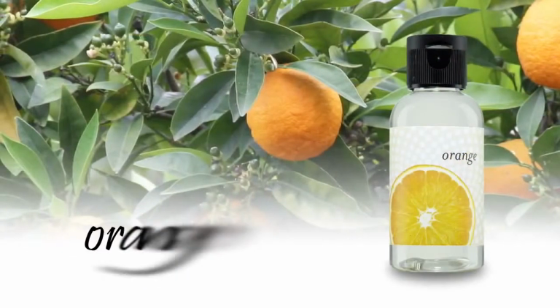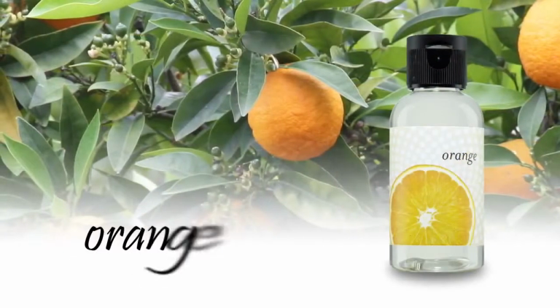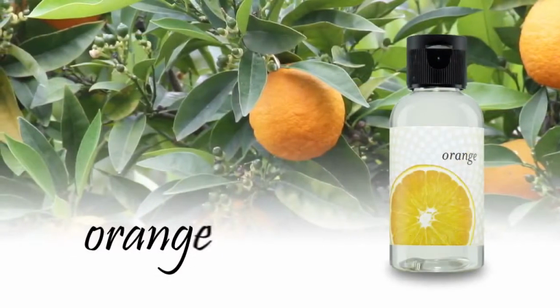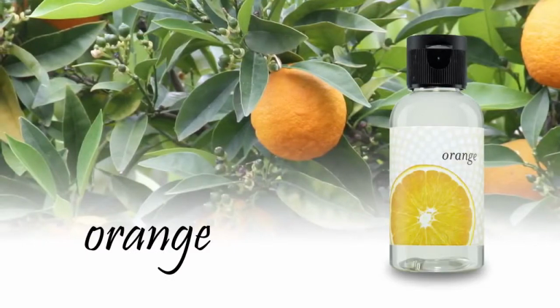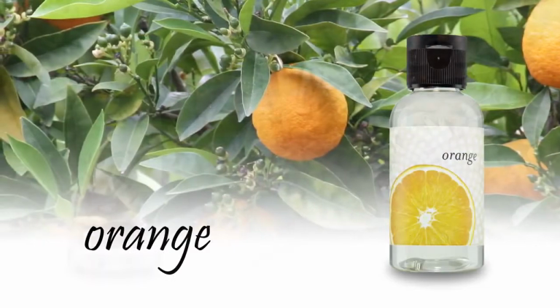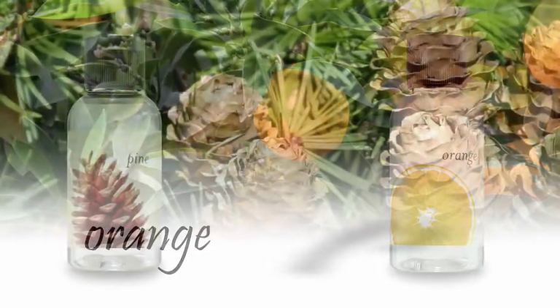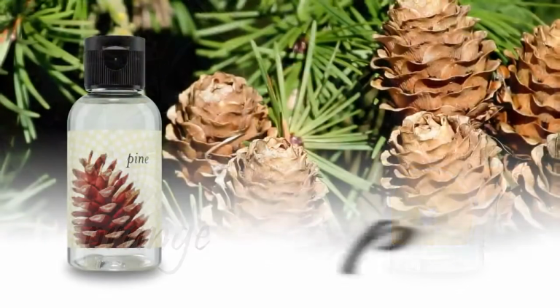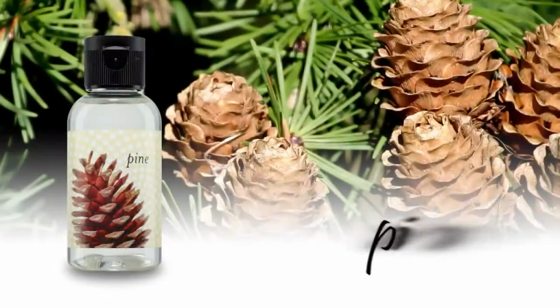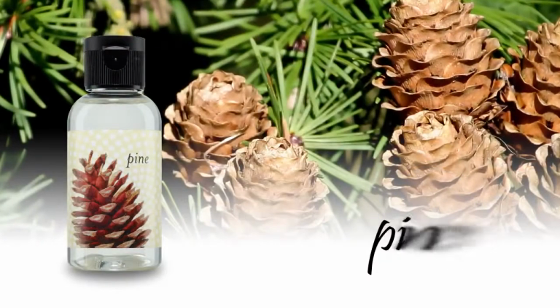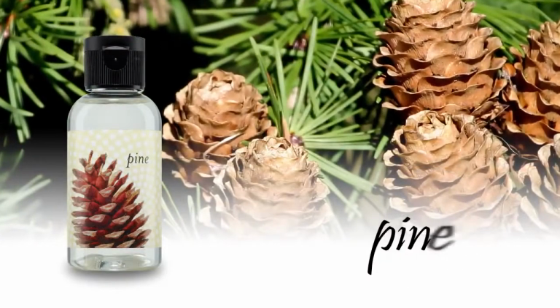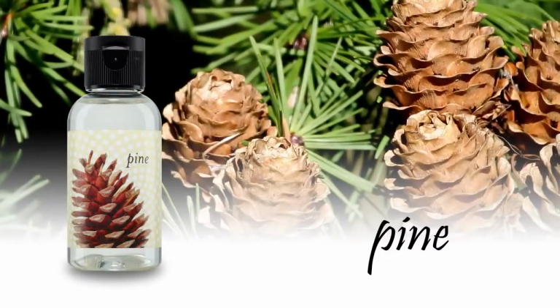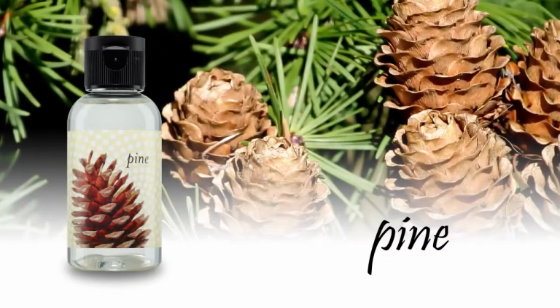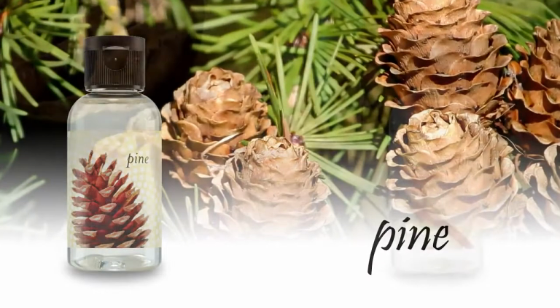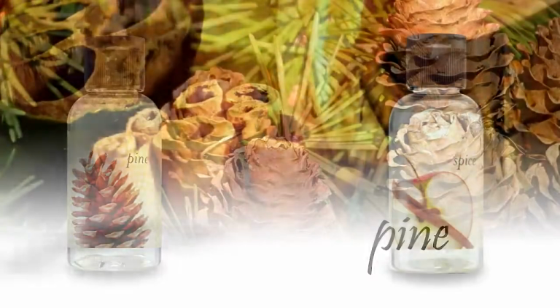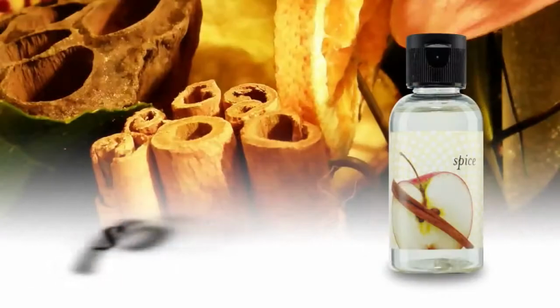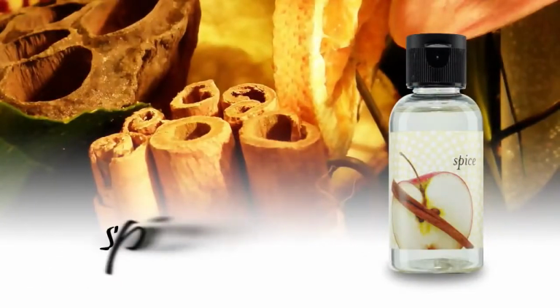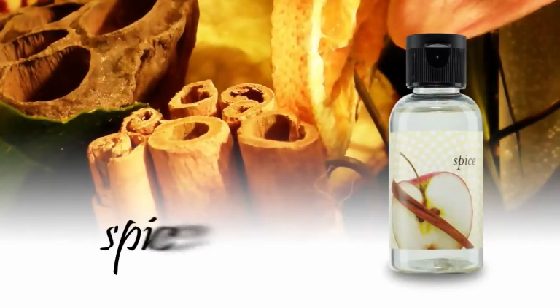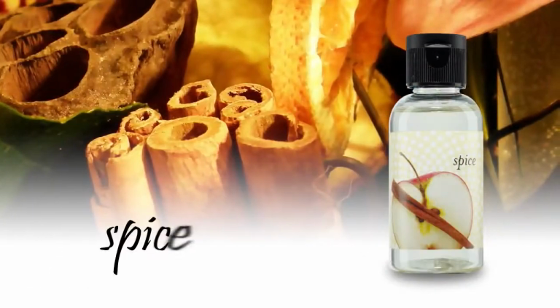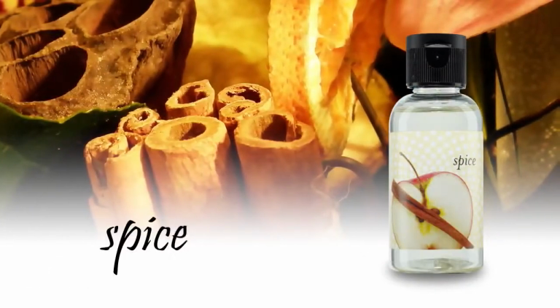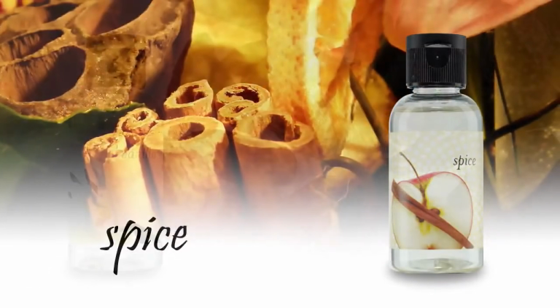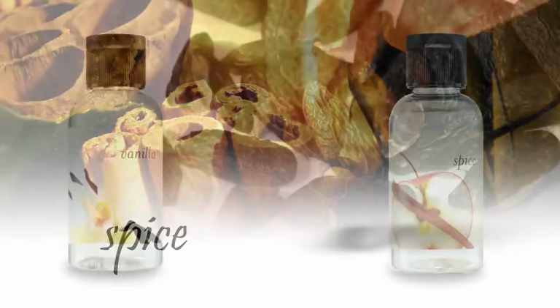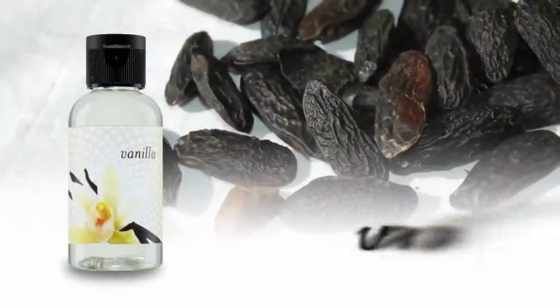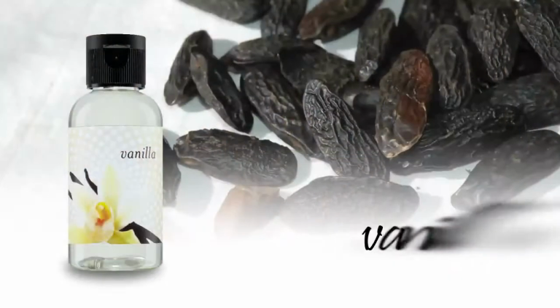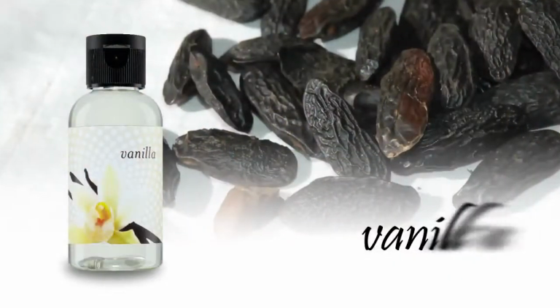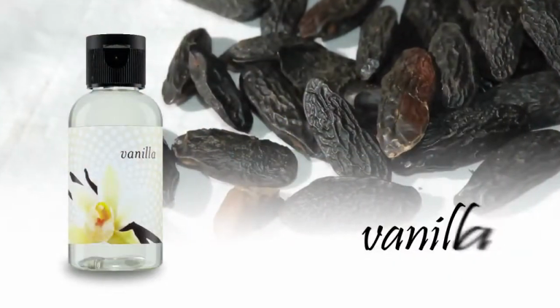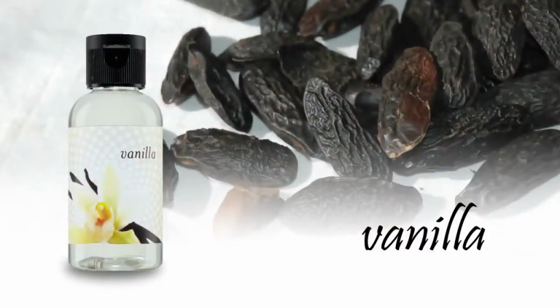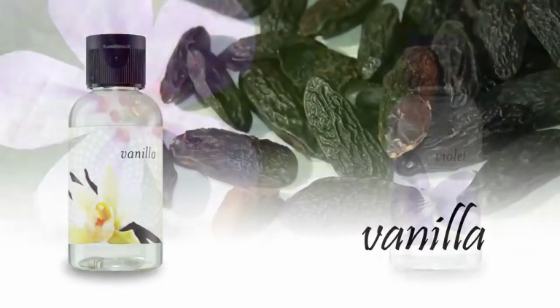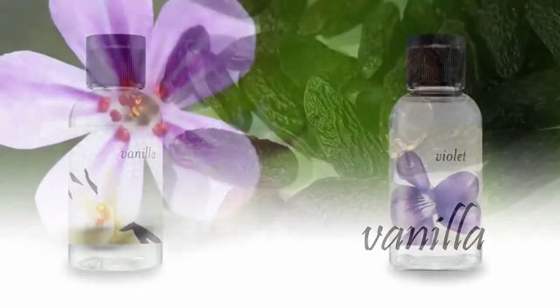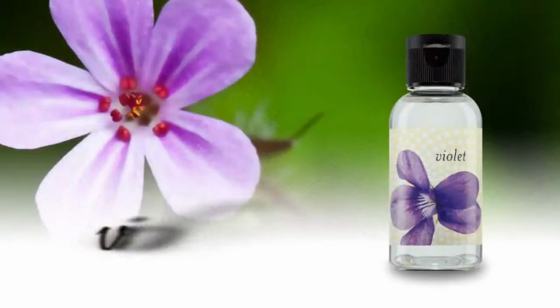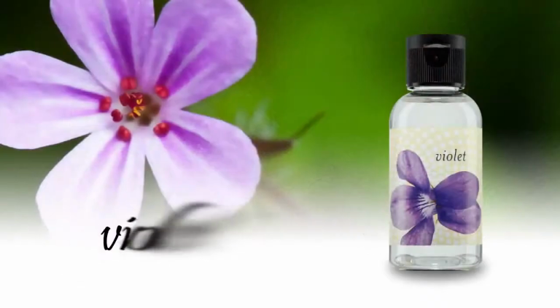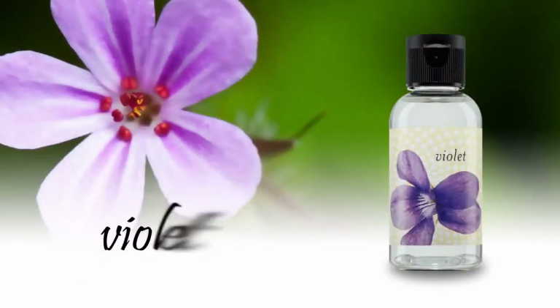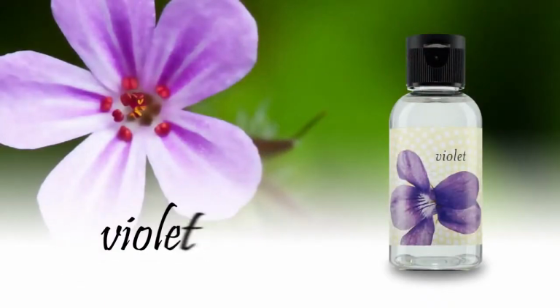You can also choose from orange, pine, spice, vanilla, or violet.